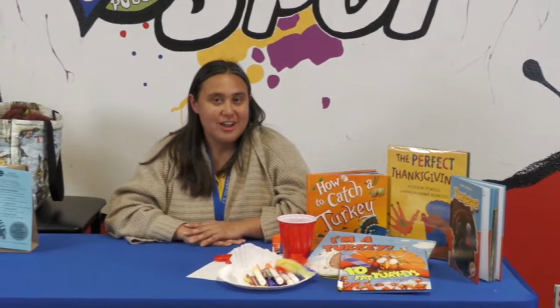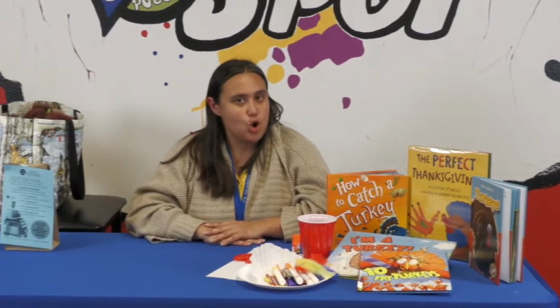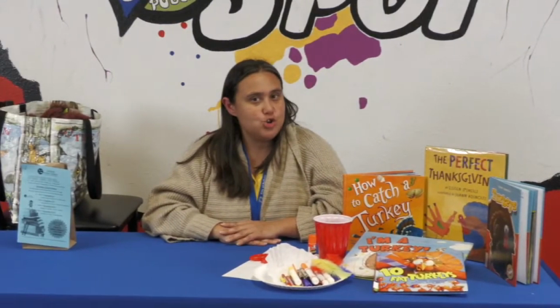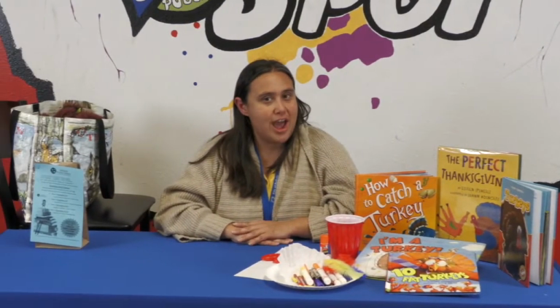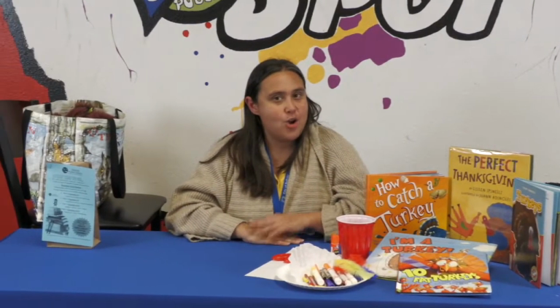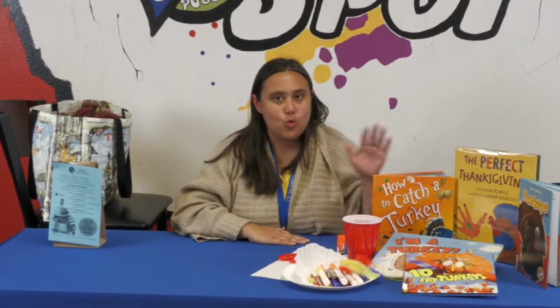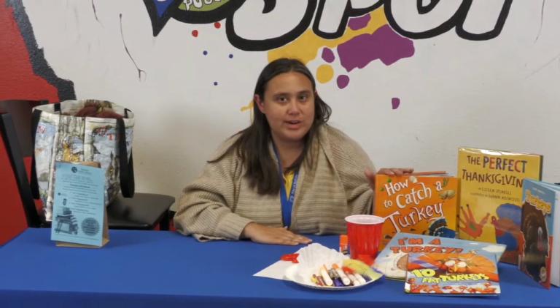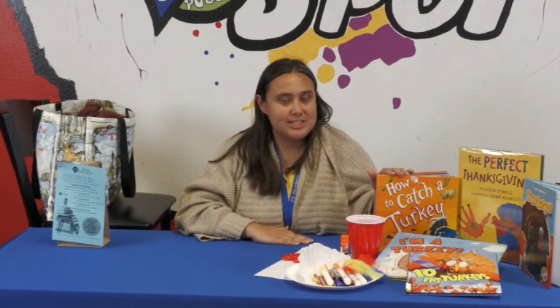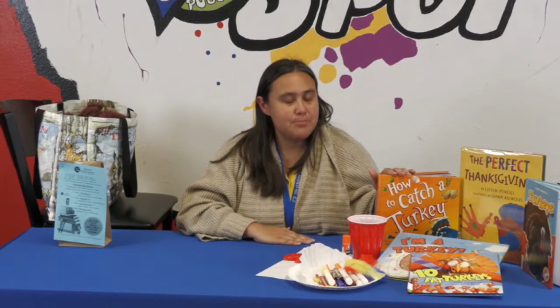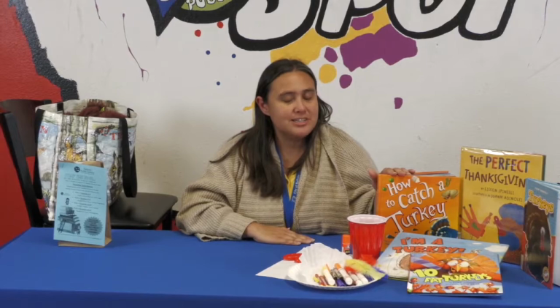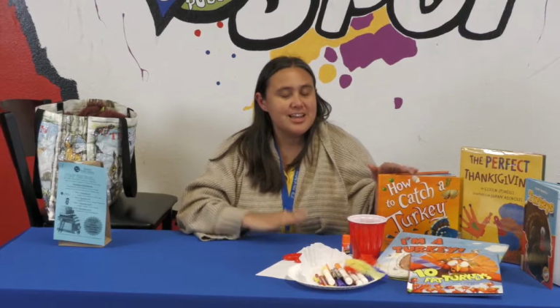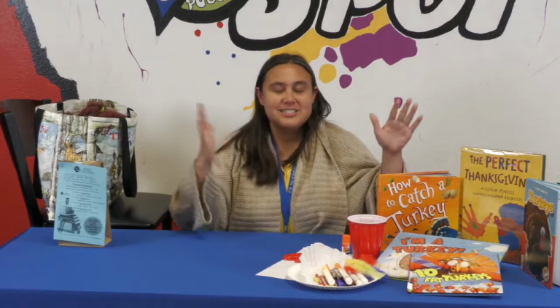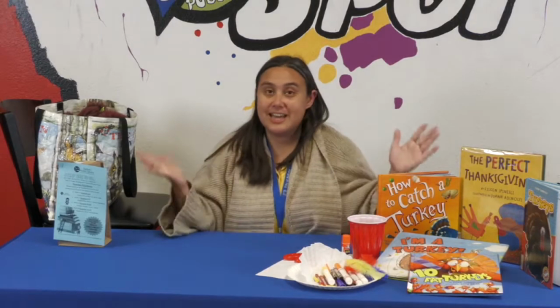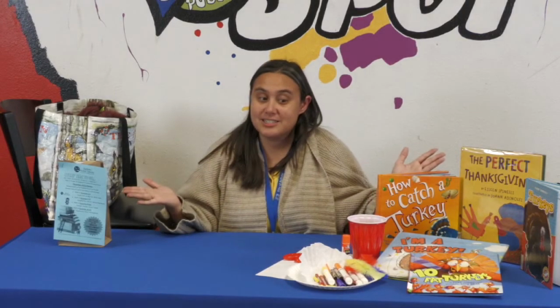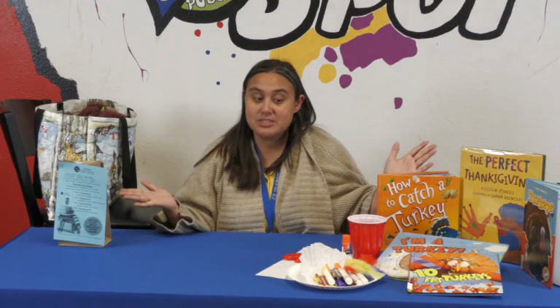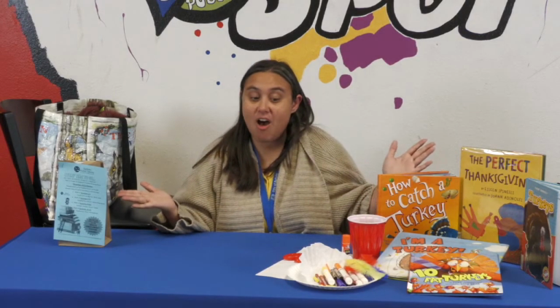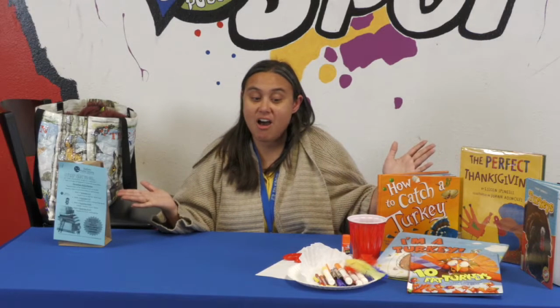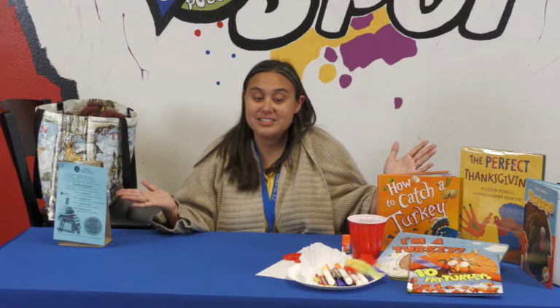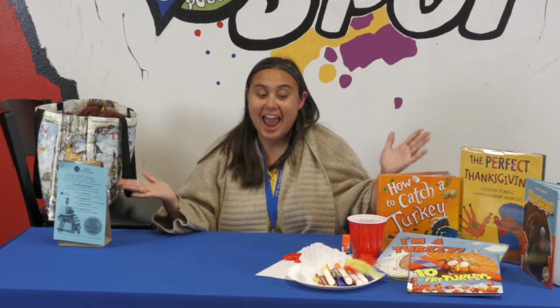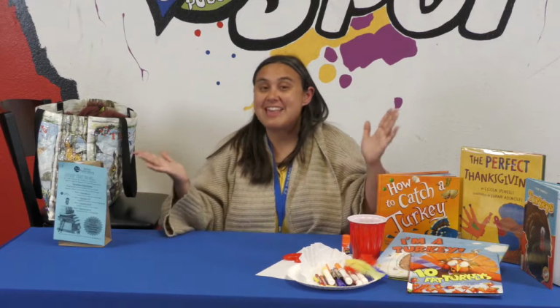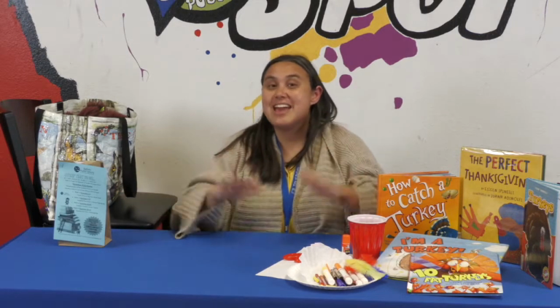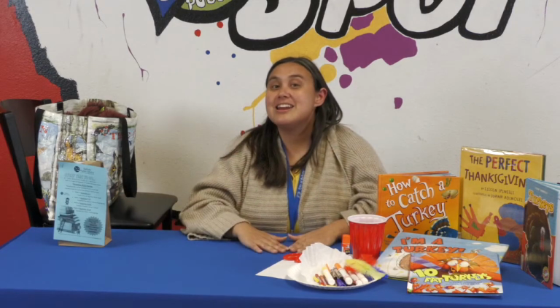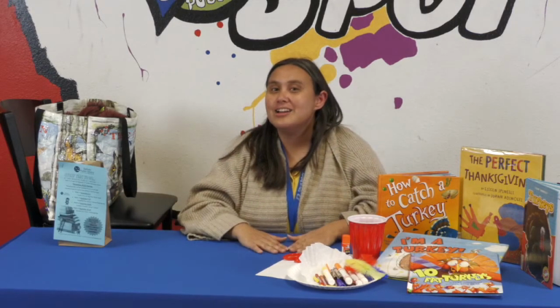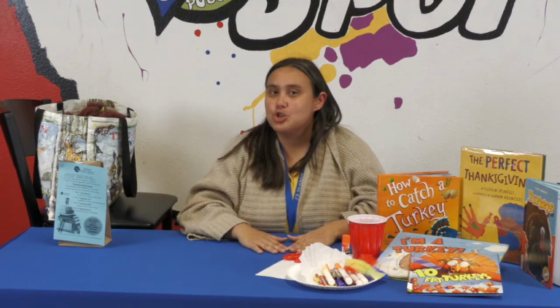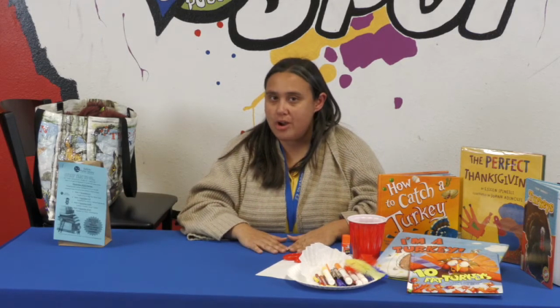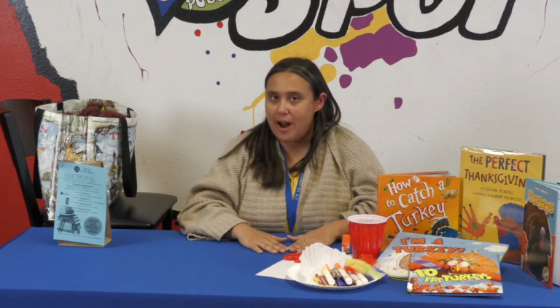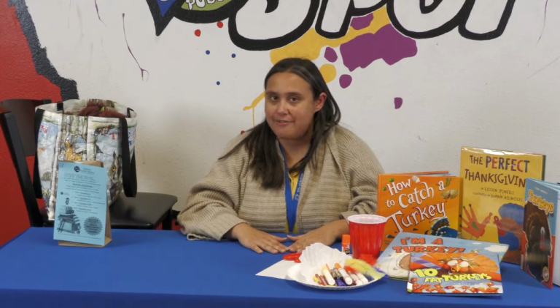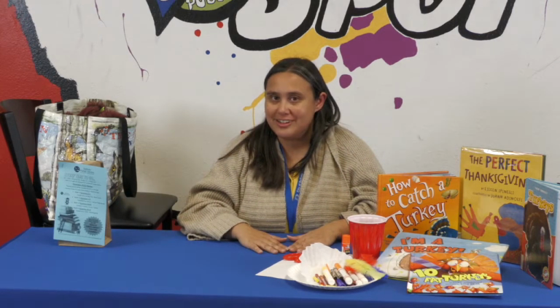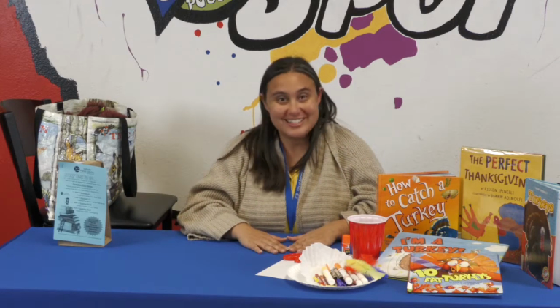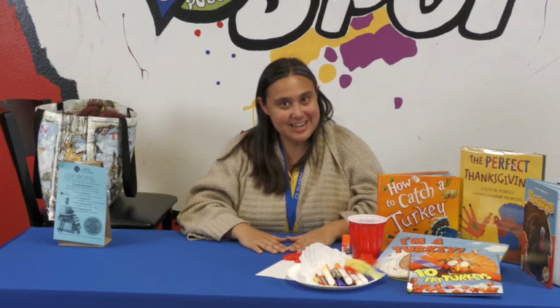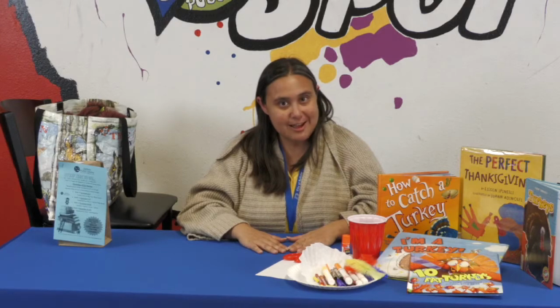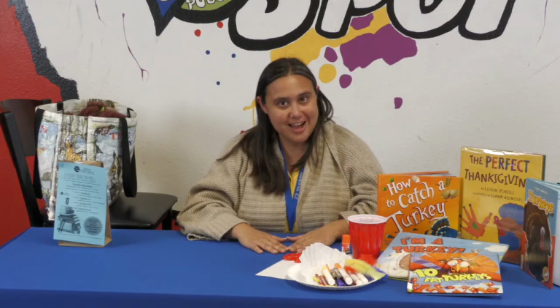So you can read some books, sing some songs, and then do a craft. Does that sound like fun?